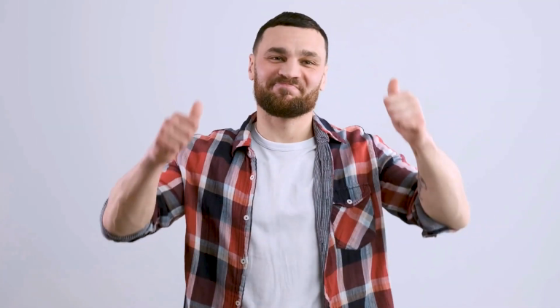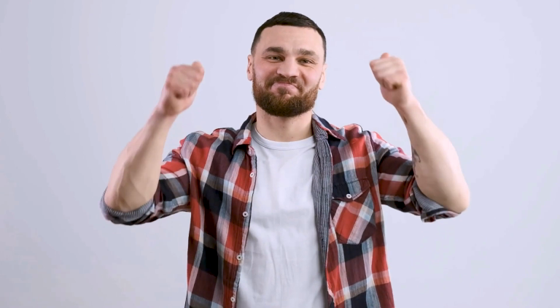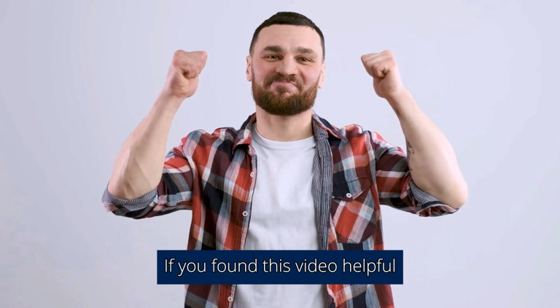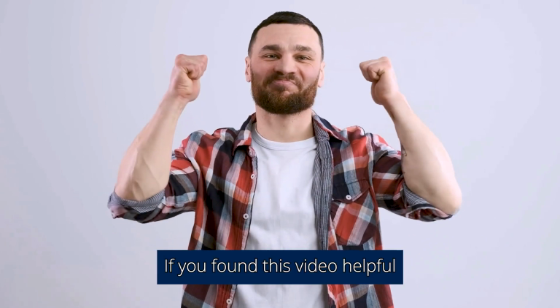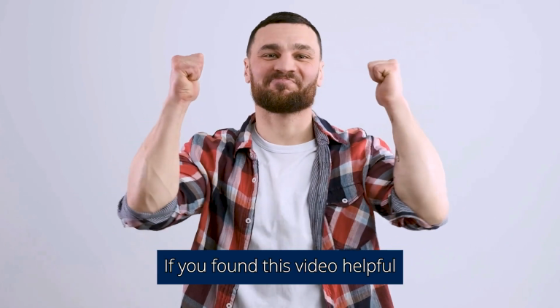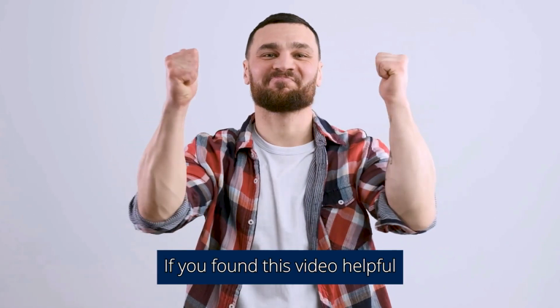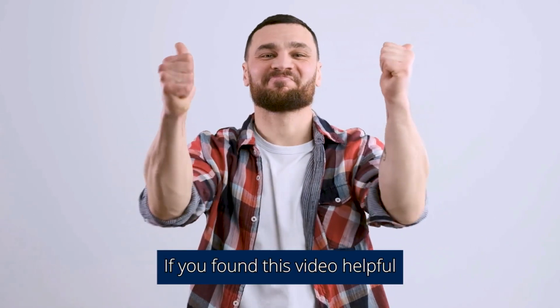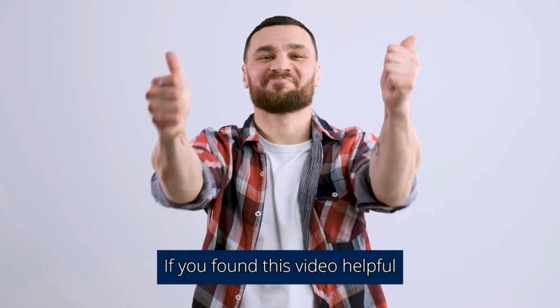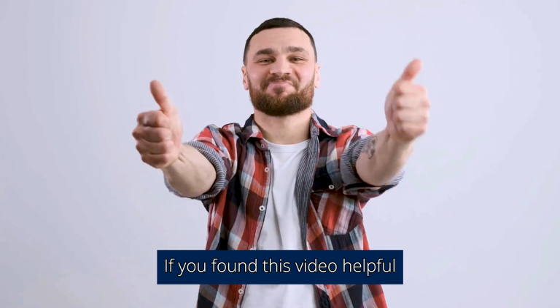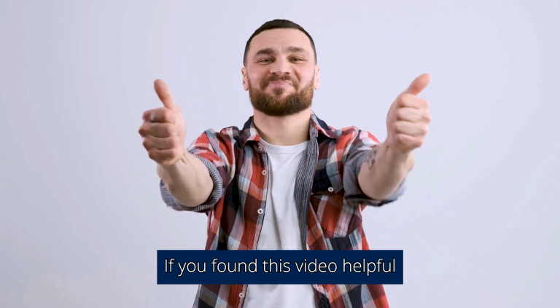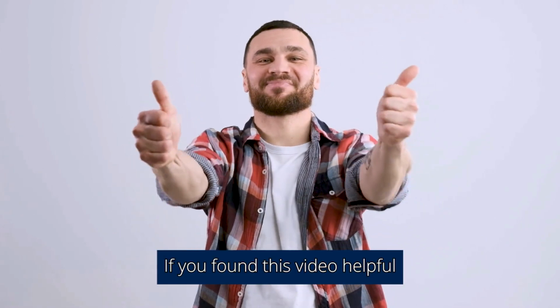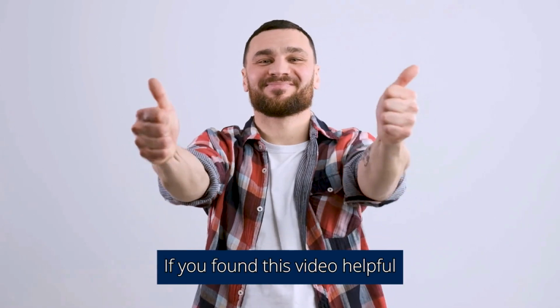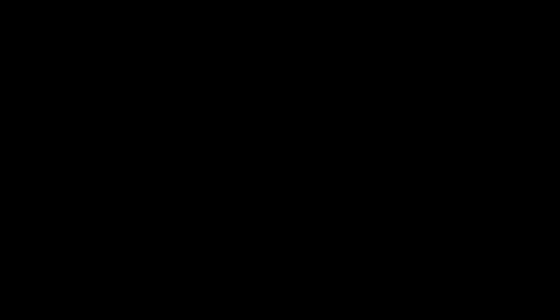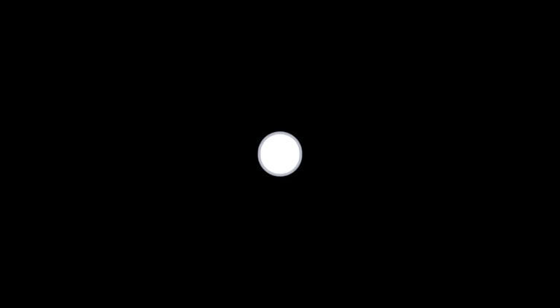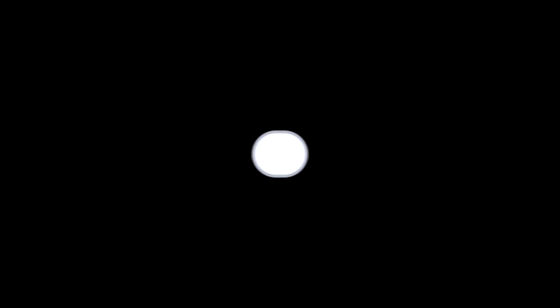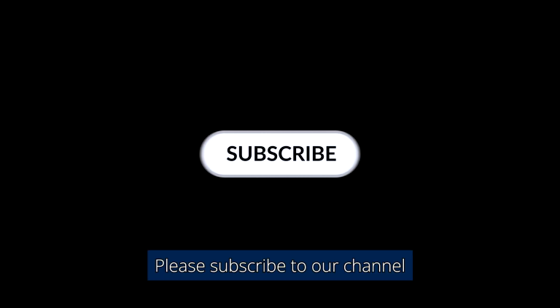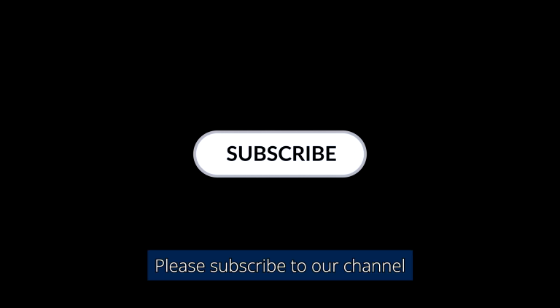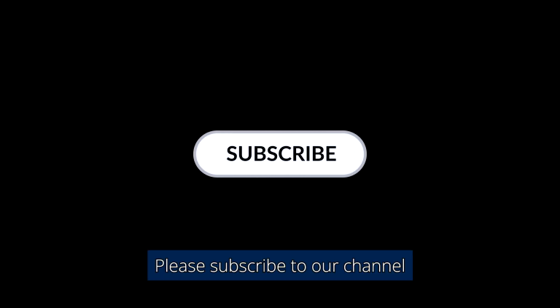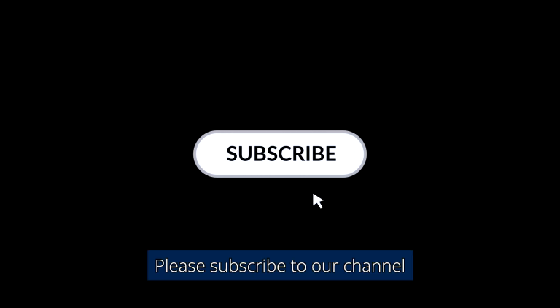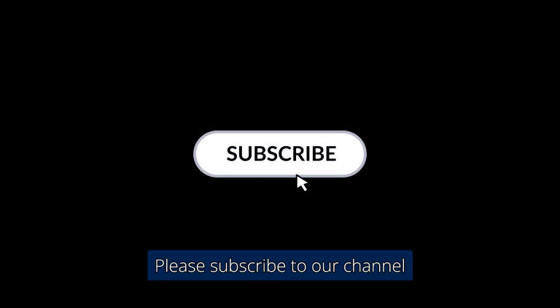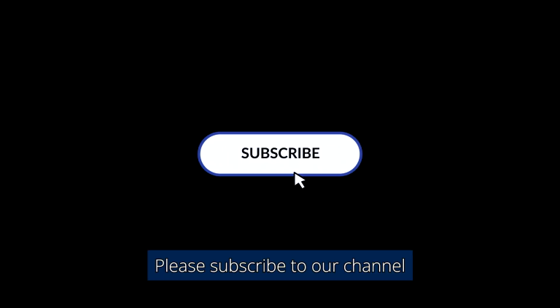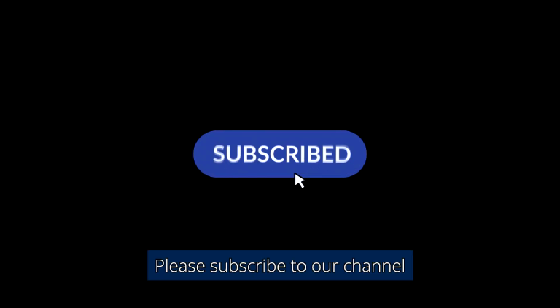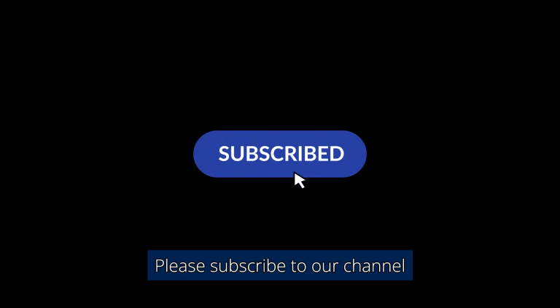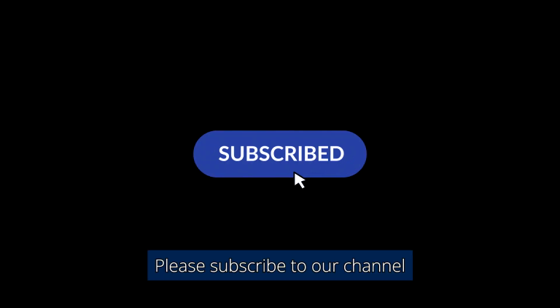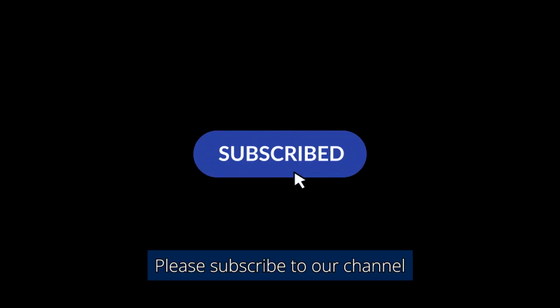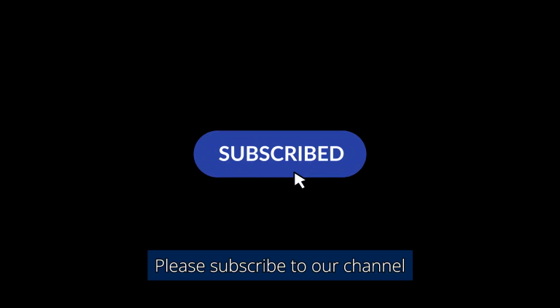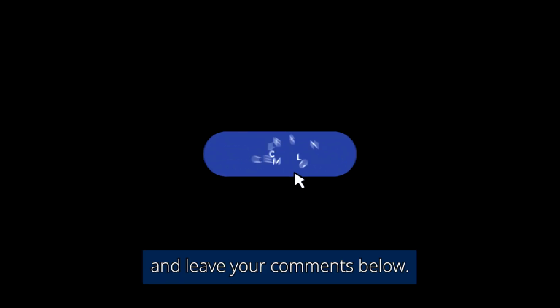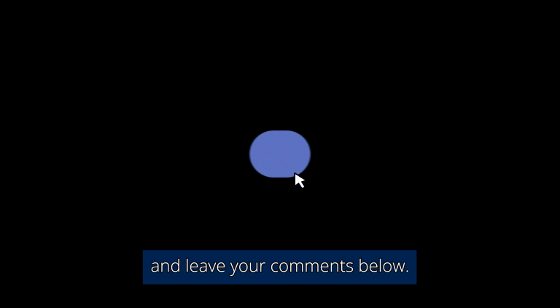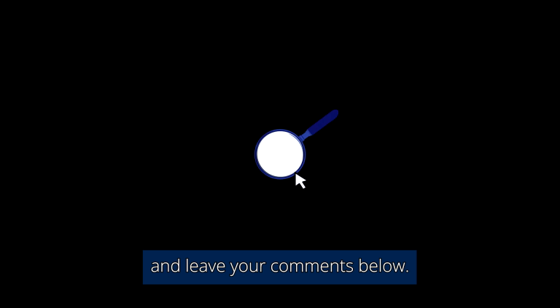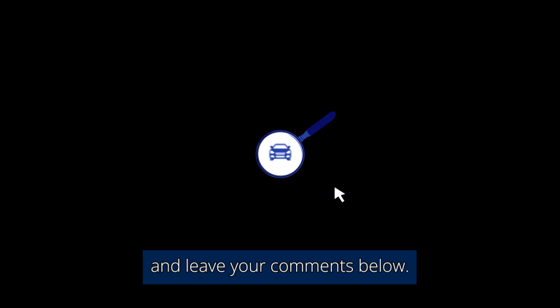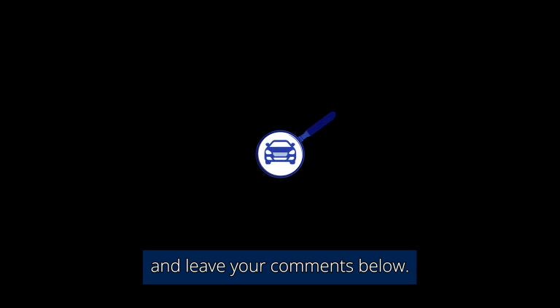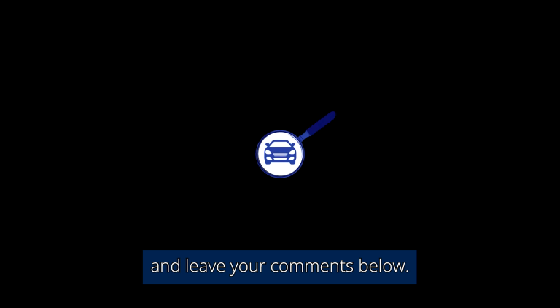If you found this video helpful, please subscribe to our channel and leave your comments below.